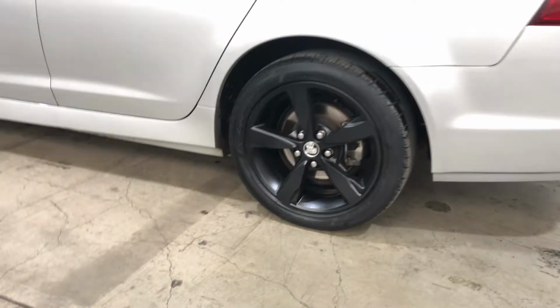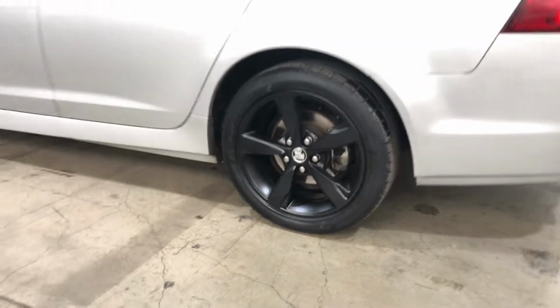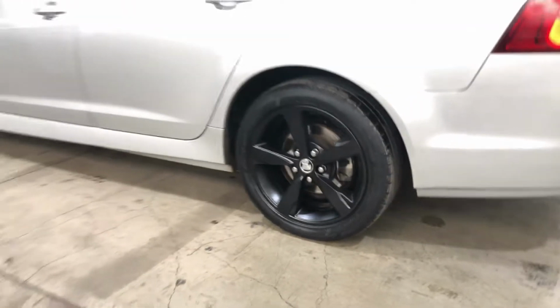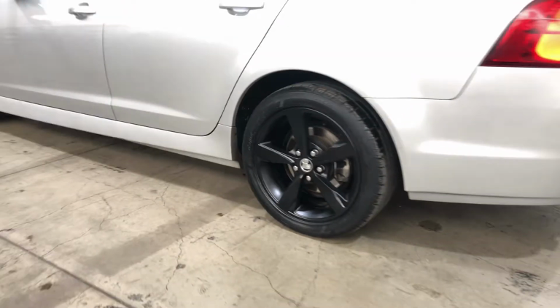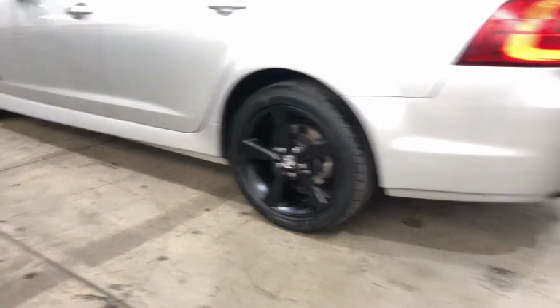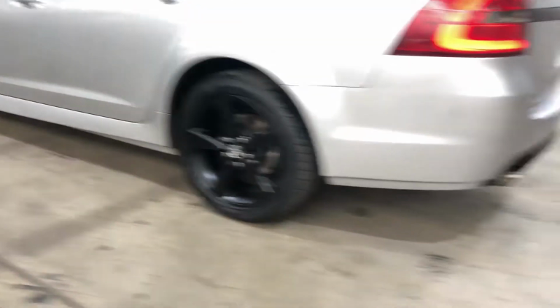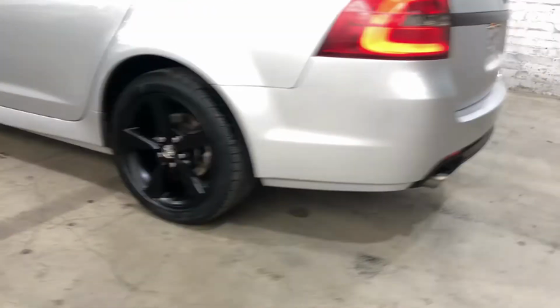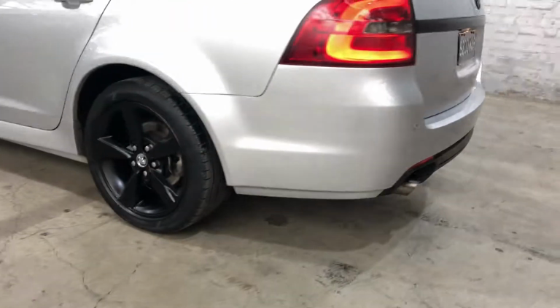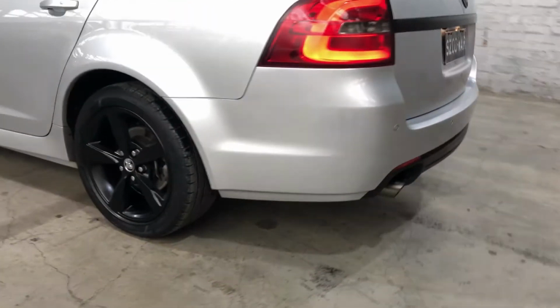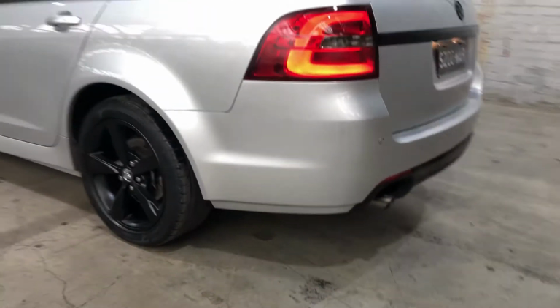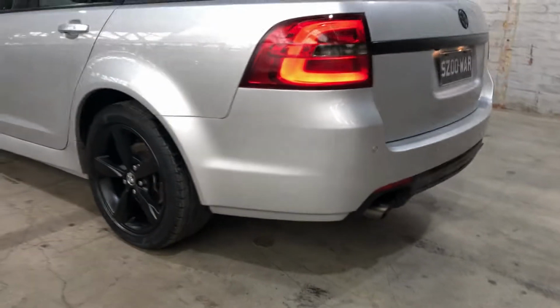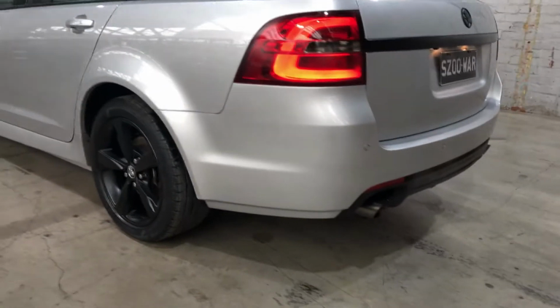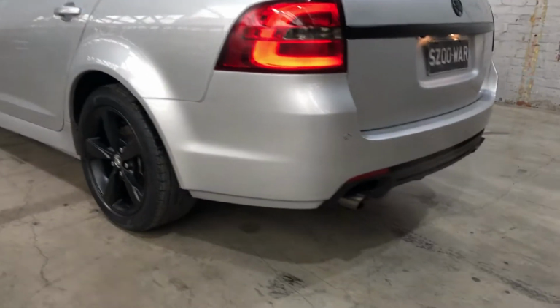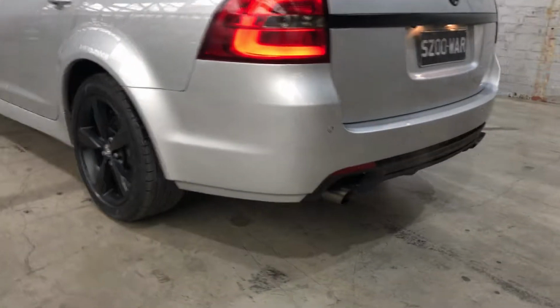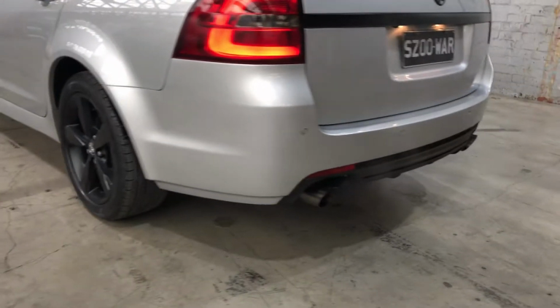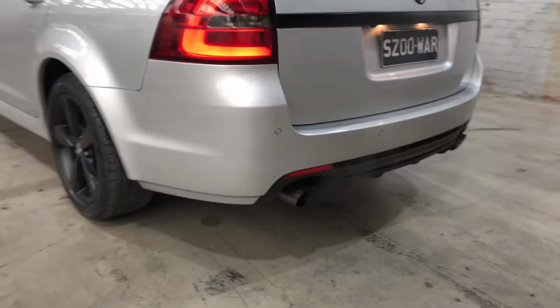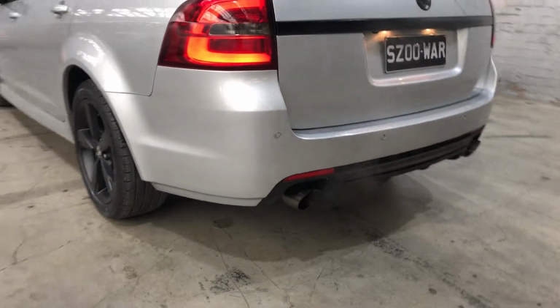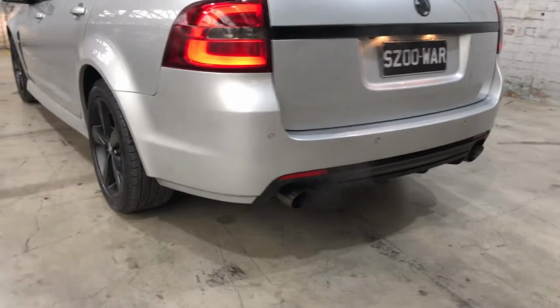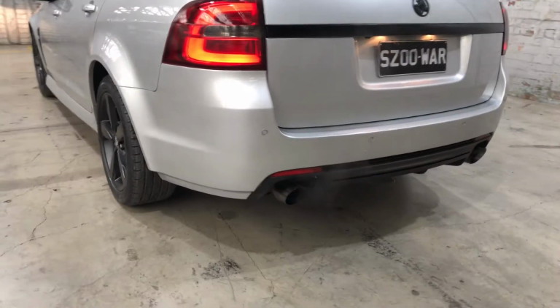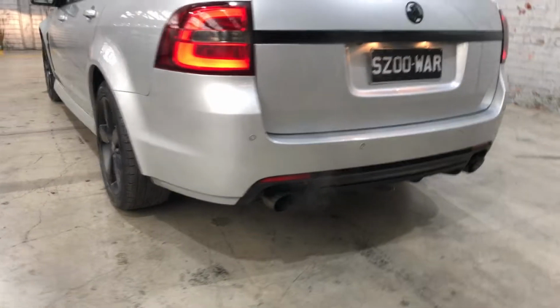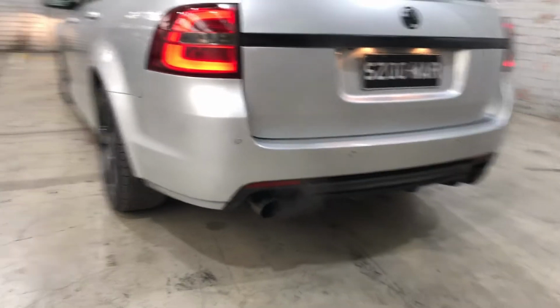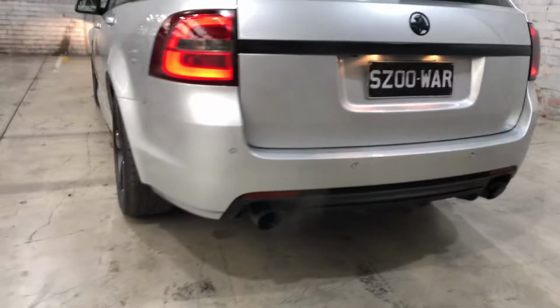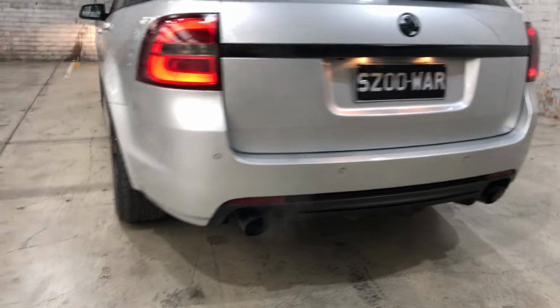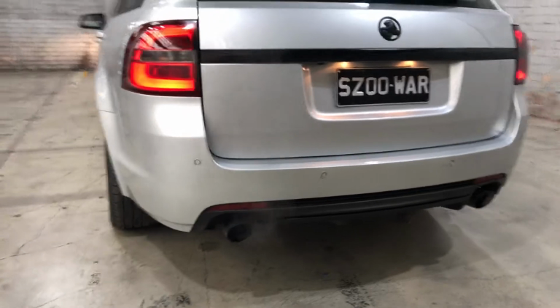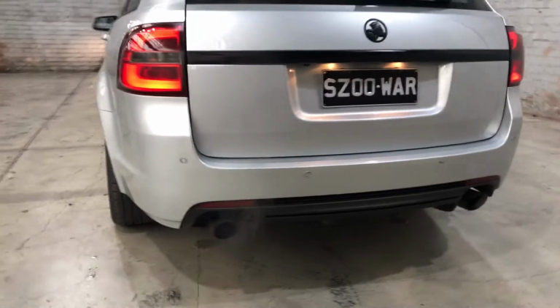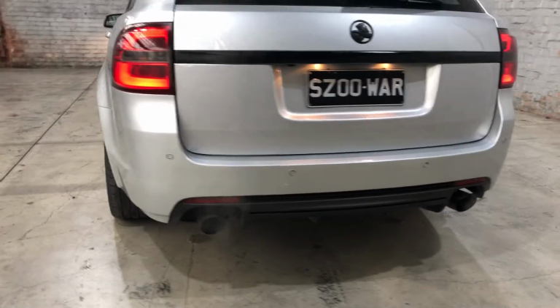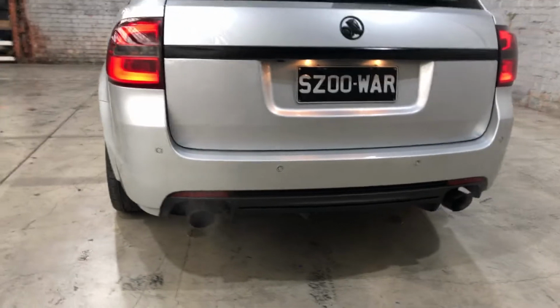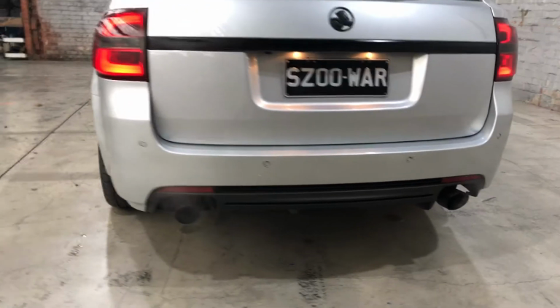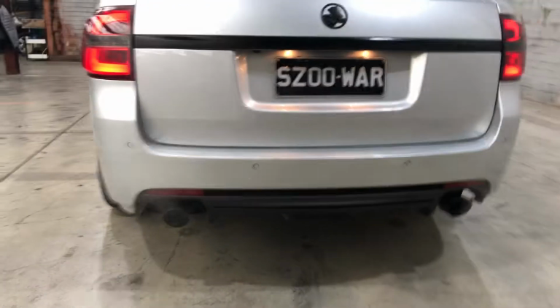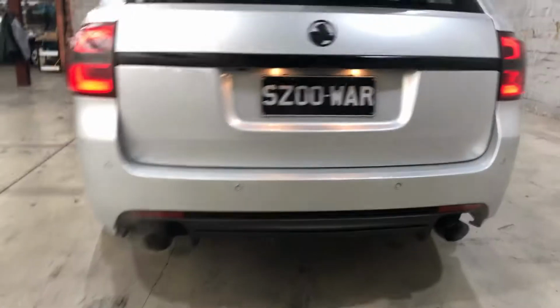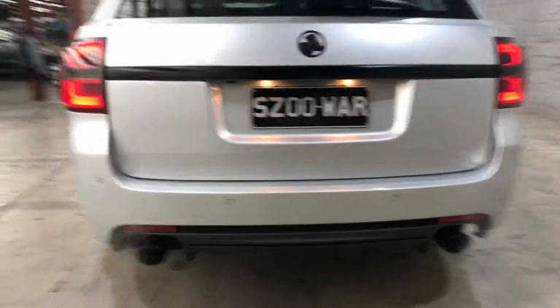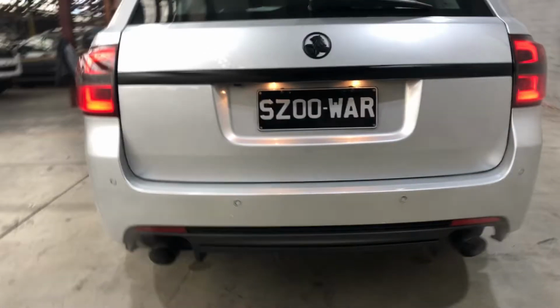As we move to the back, the car also comes with front and rear parking sensors to make it easier to park into those tight spaces.